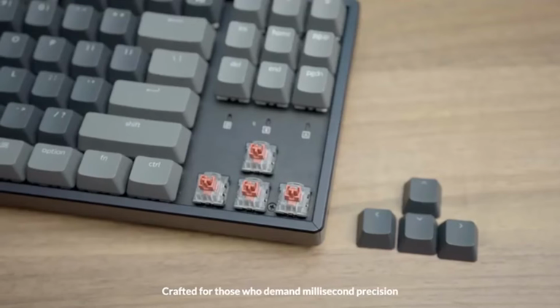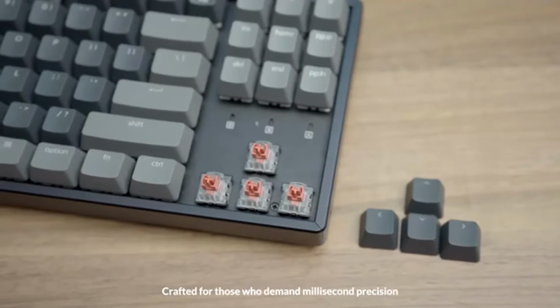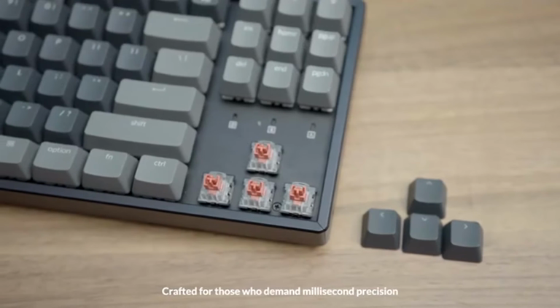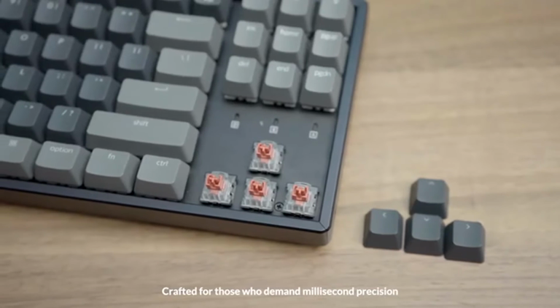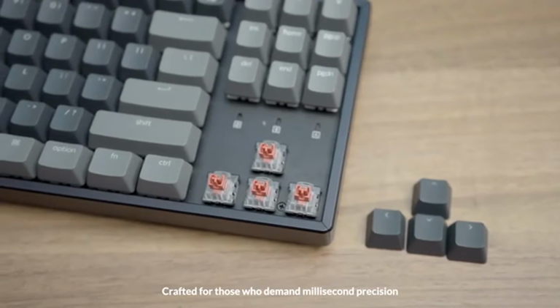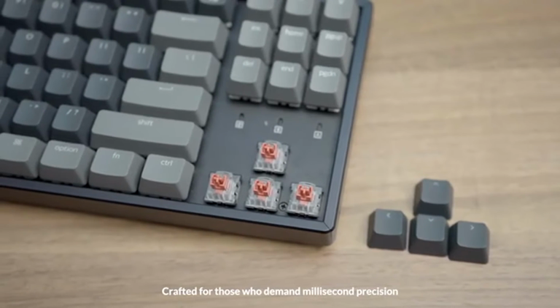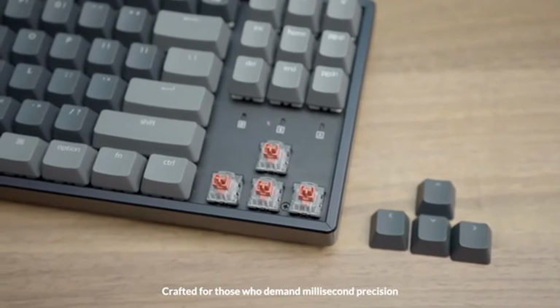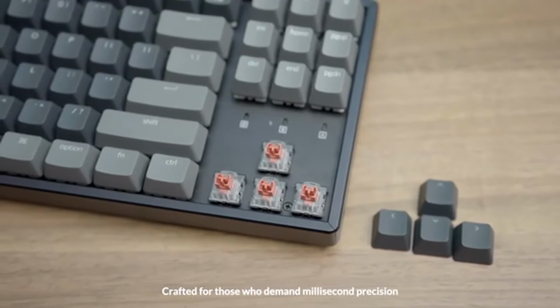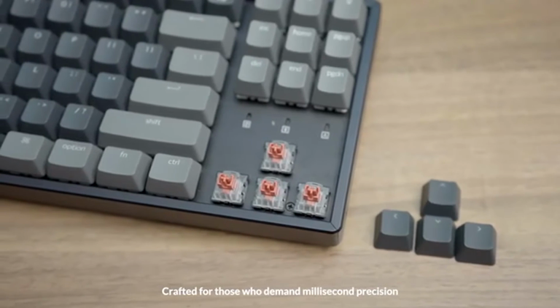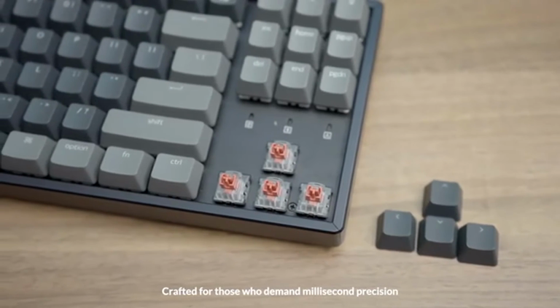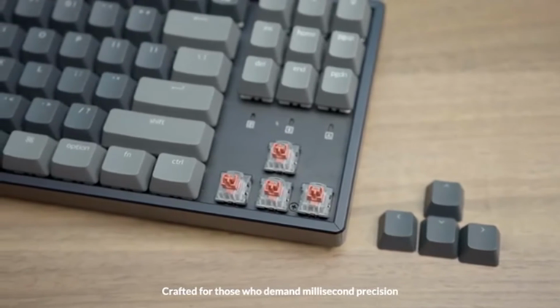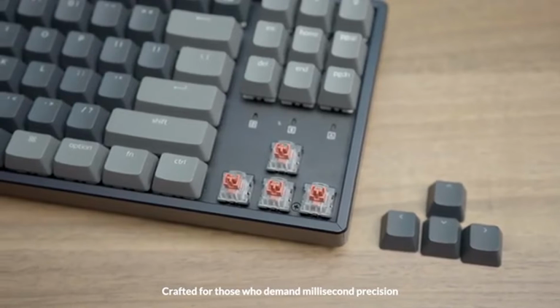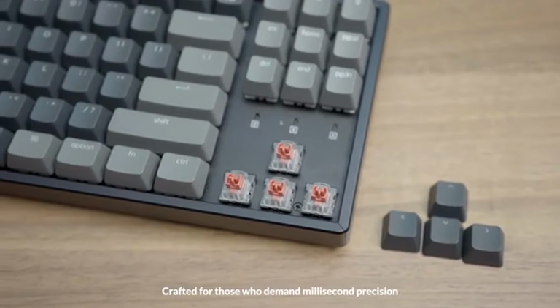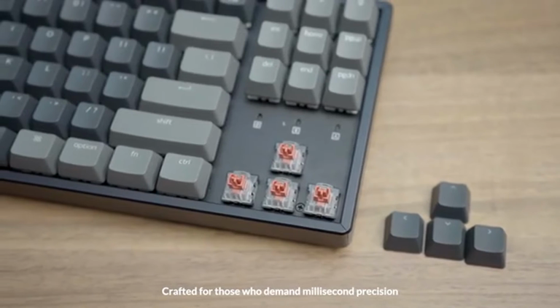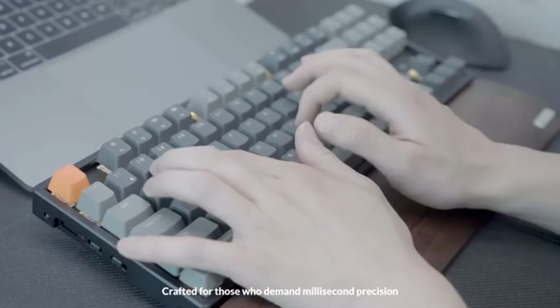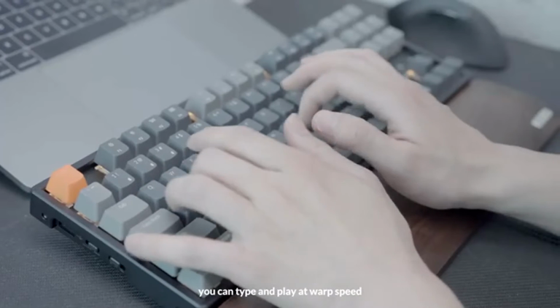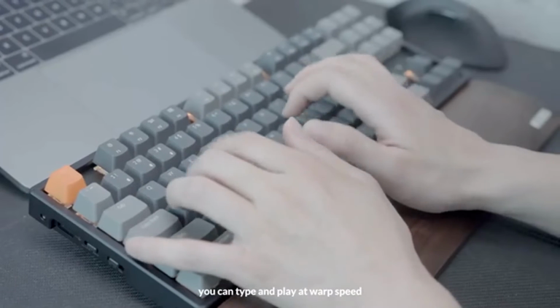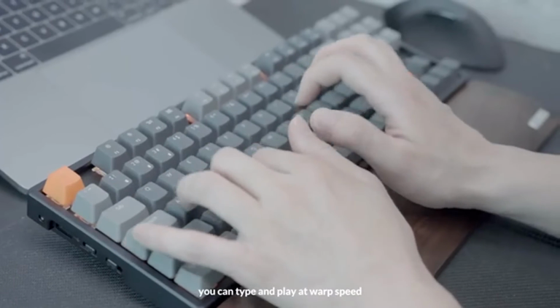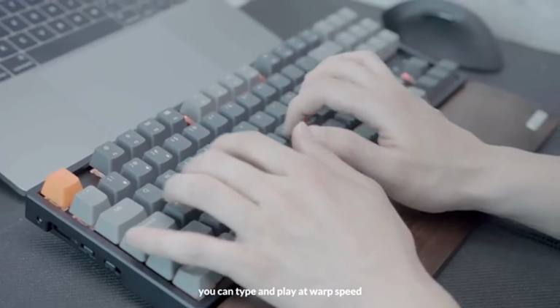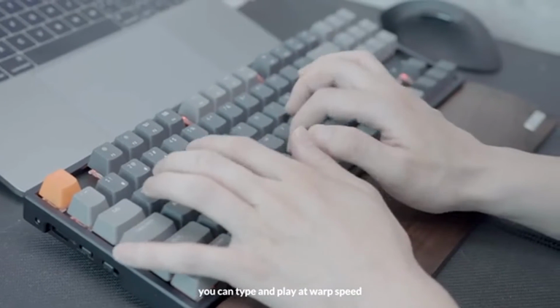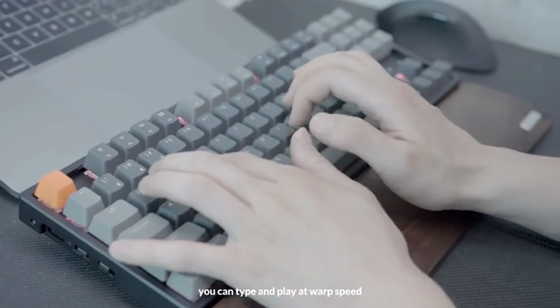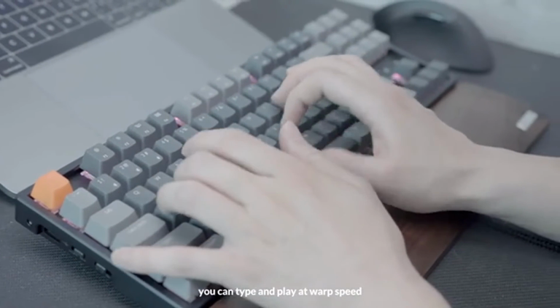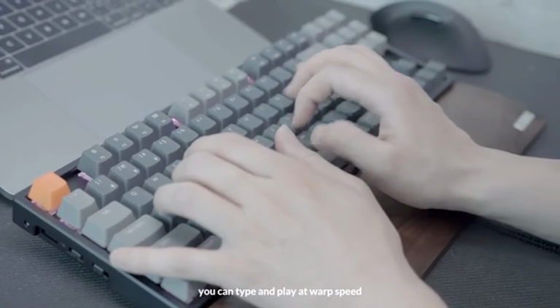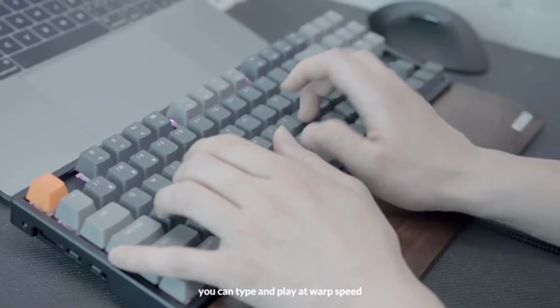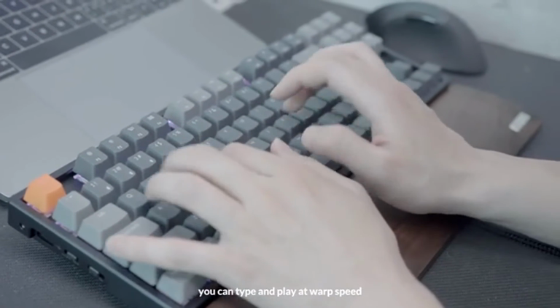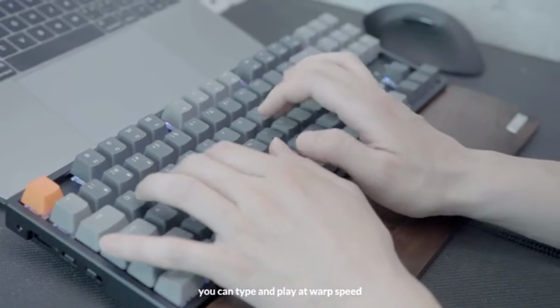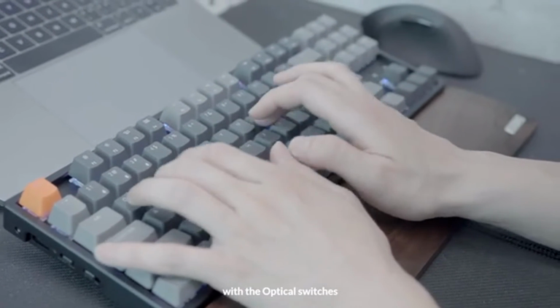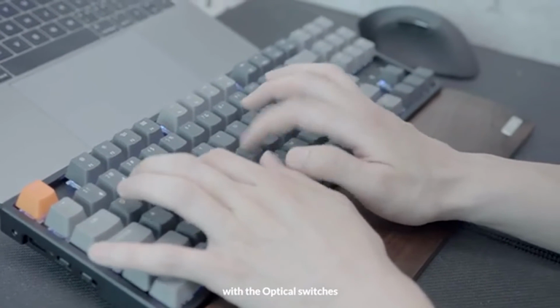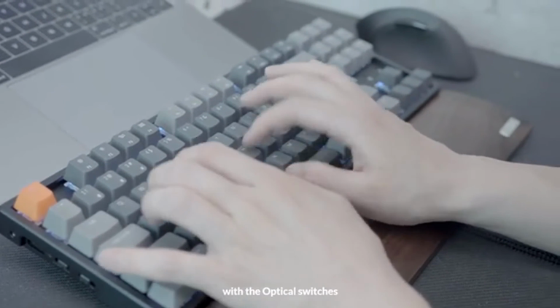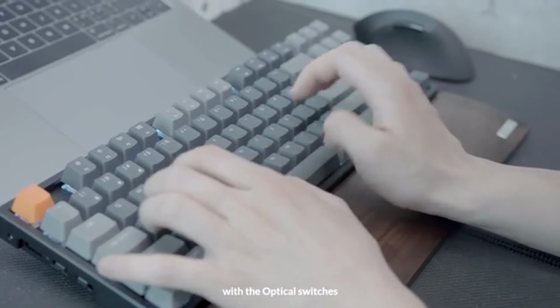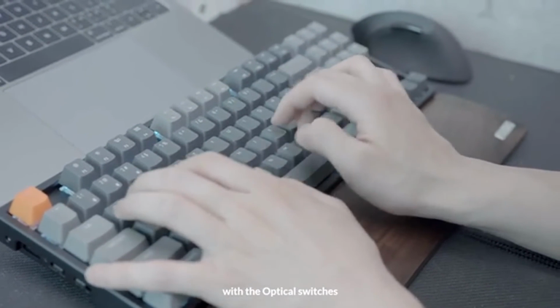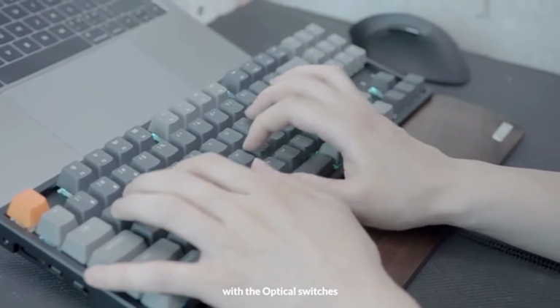Crafted for those who demand millisecond precision, you can type and play at warp speed with the optical switches.